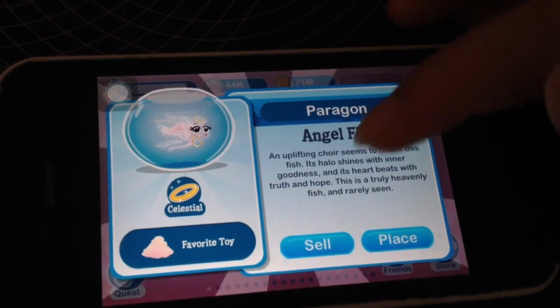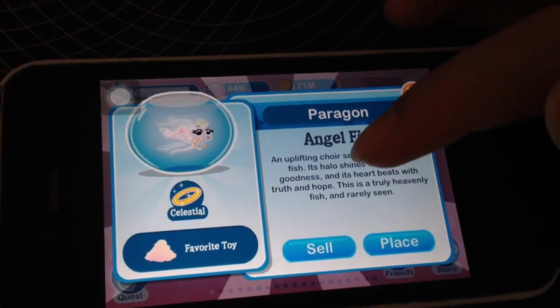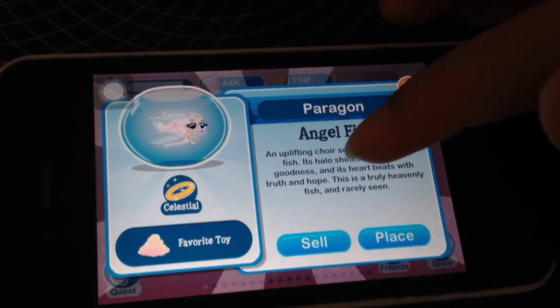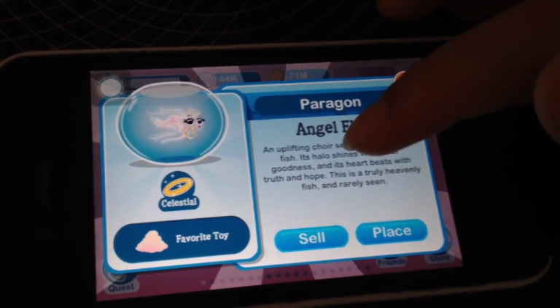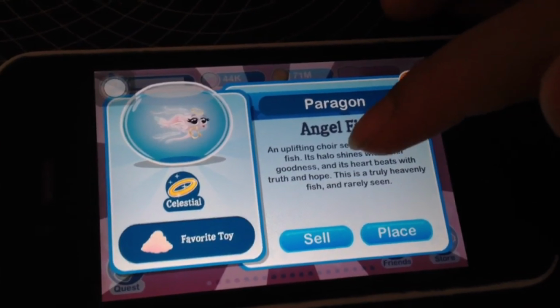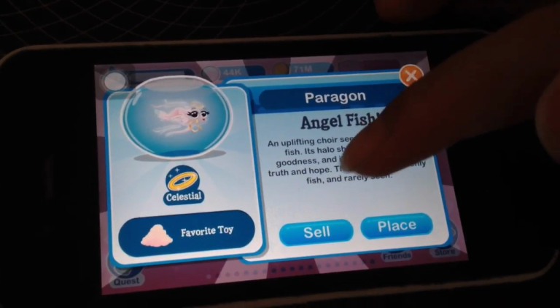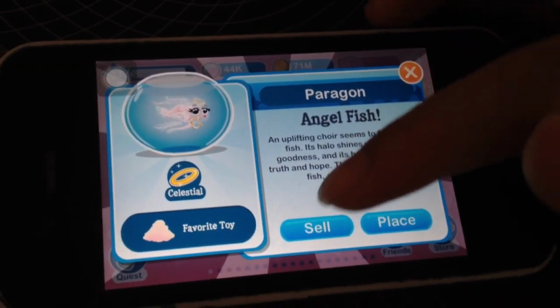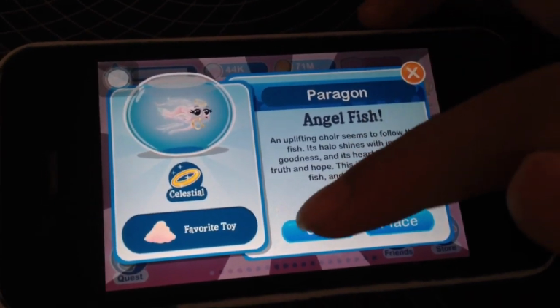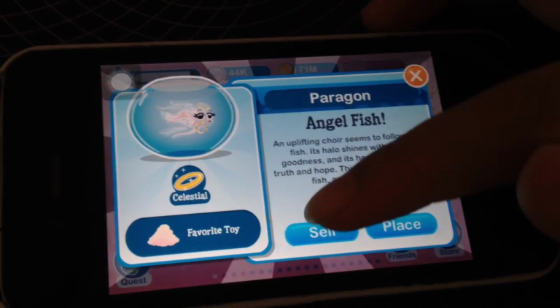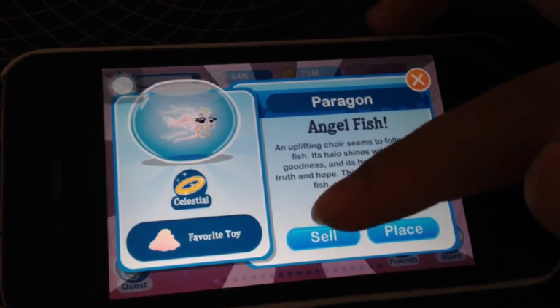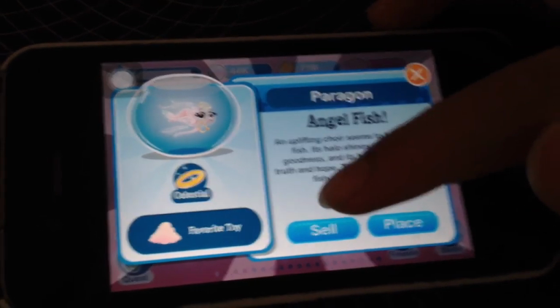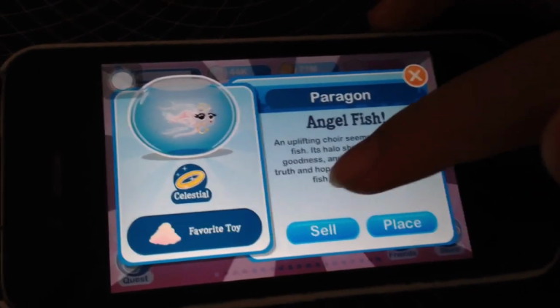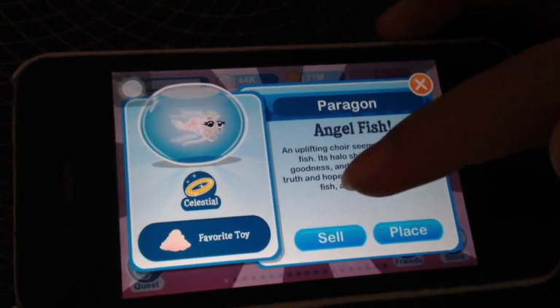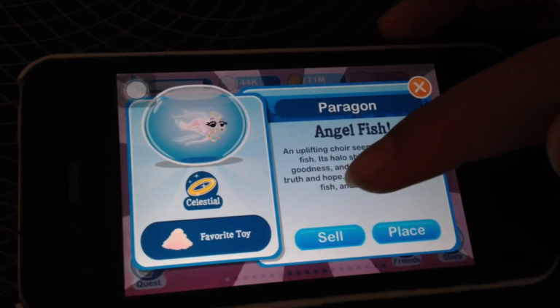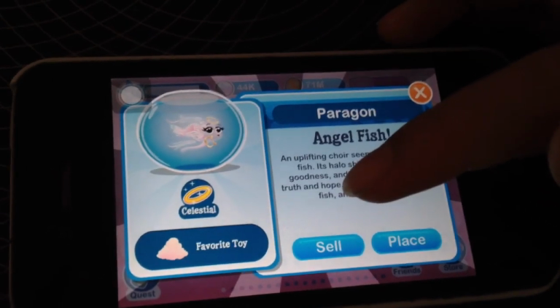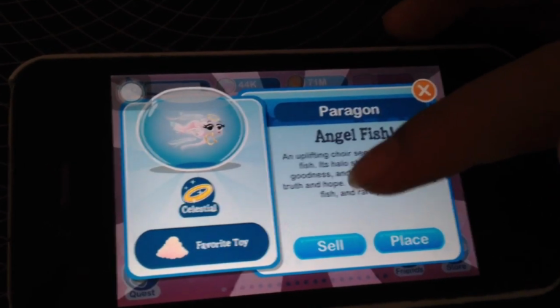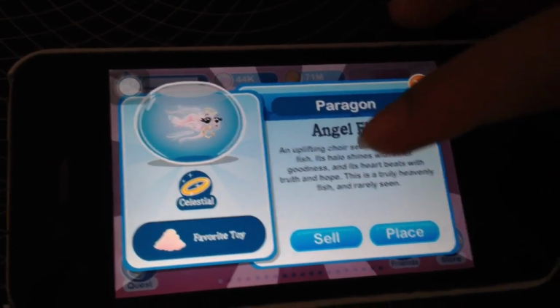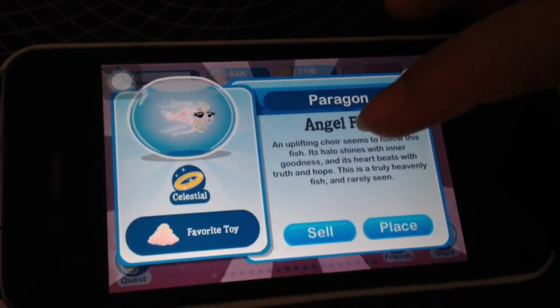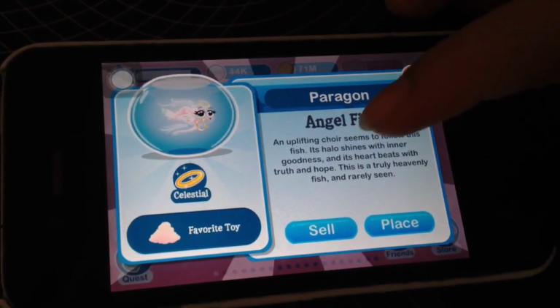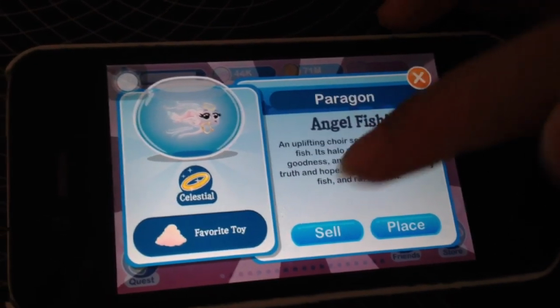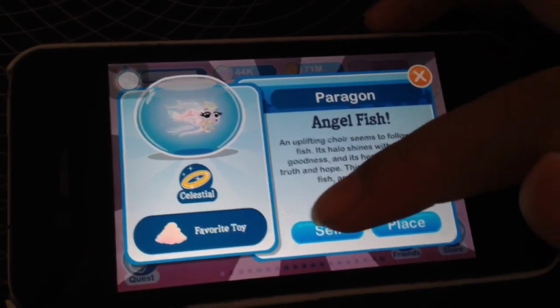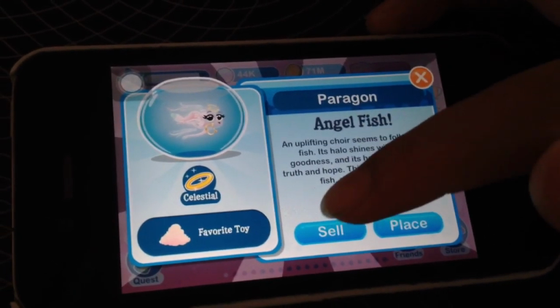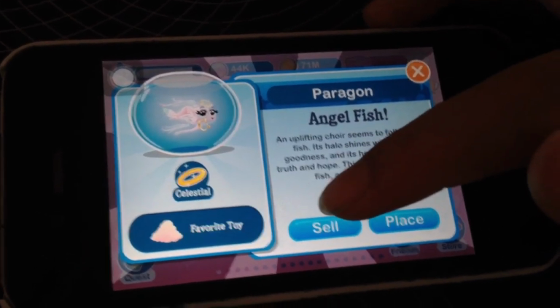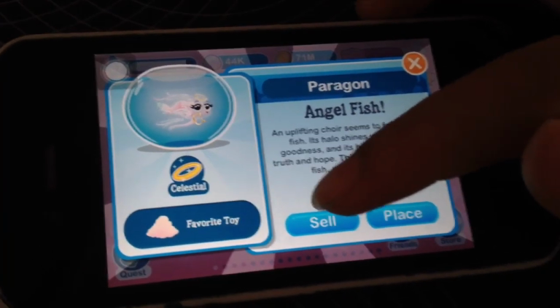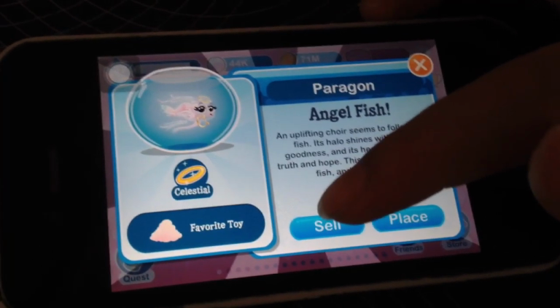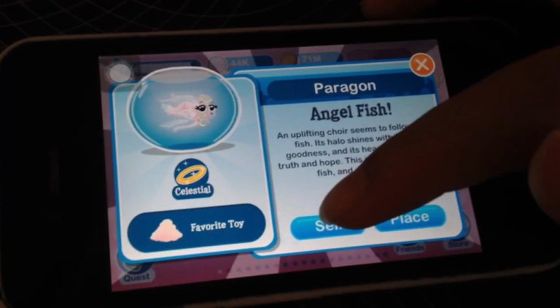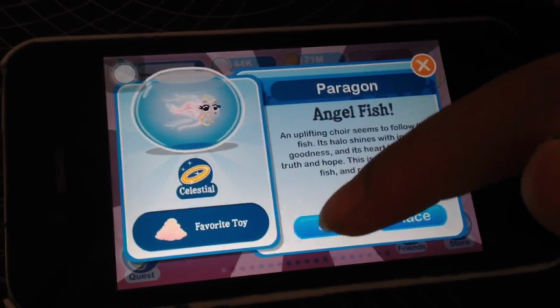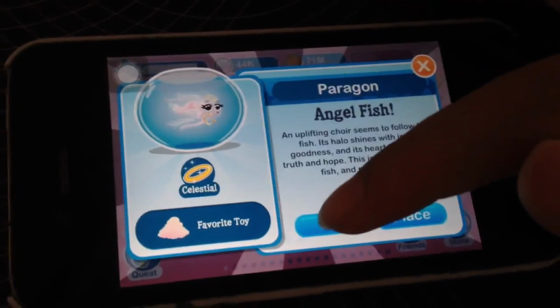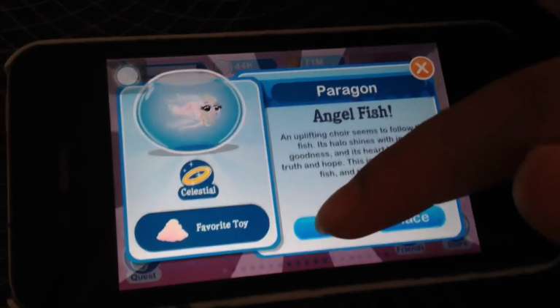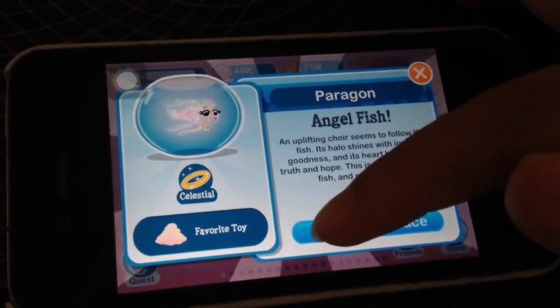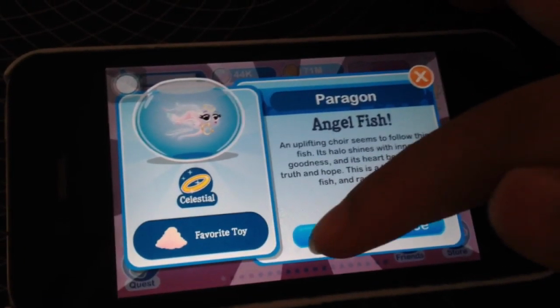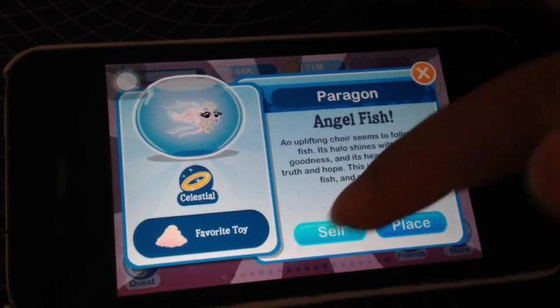Thanks for watching guys — like, comment, and subscribe. If you want to know how to breed any other fish, tell me in the comments below.